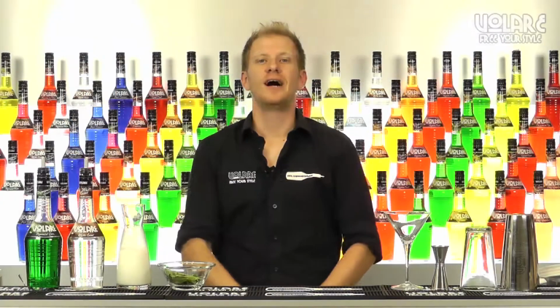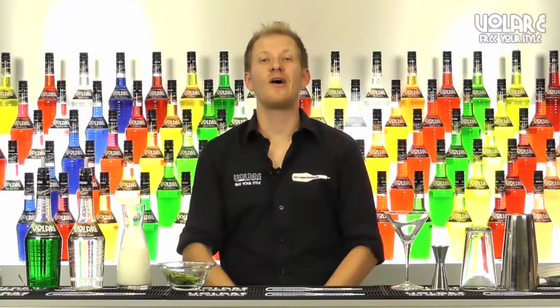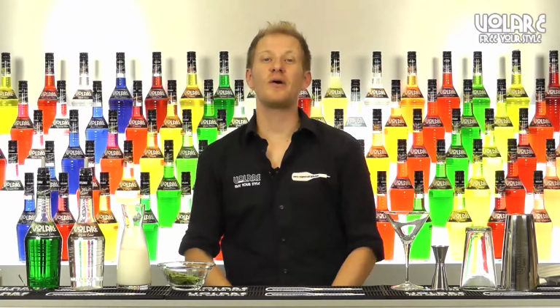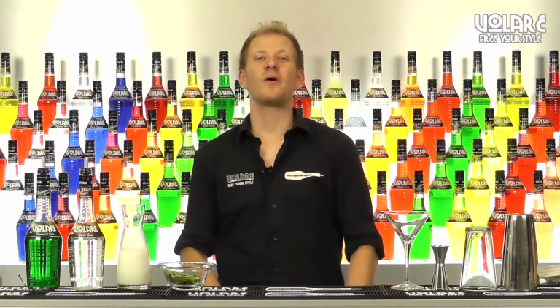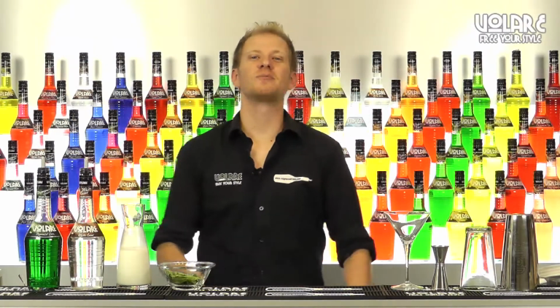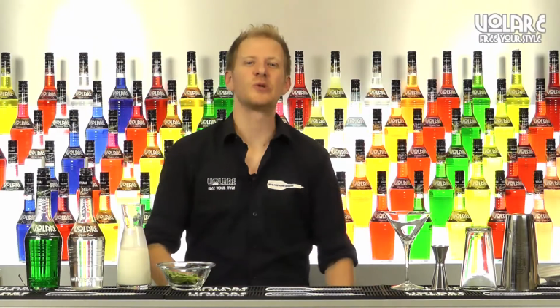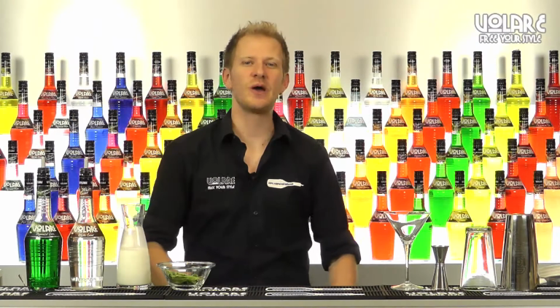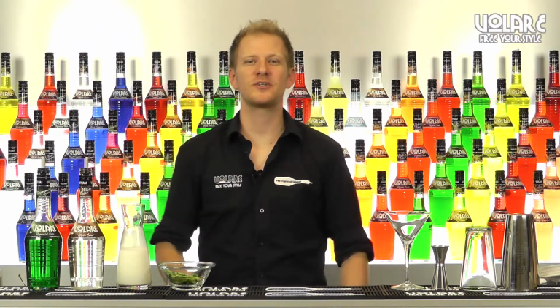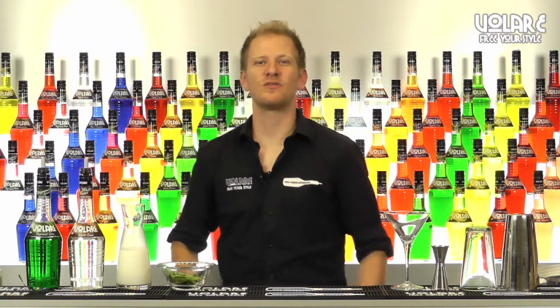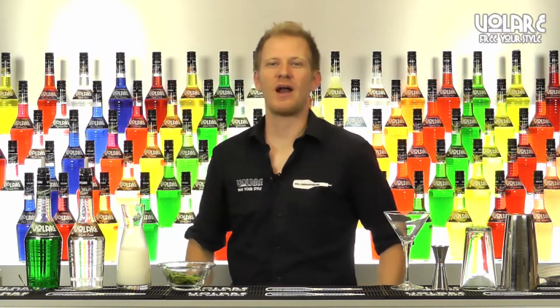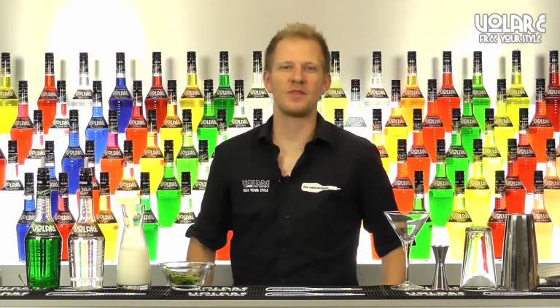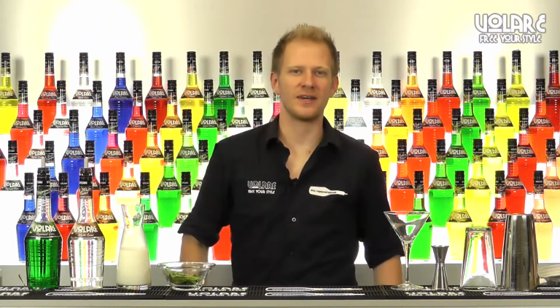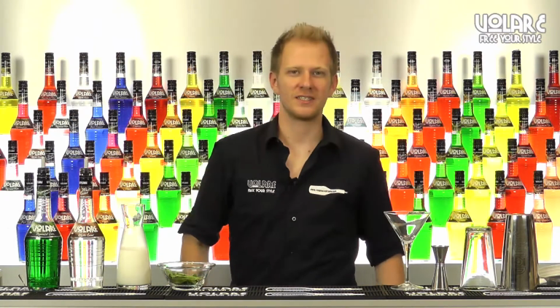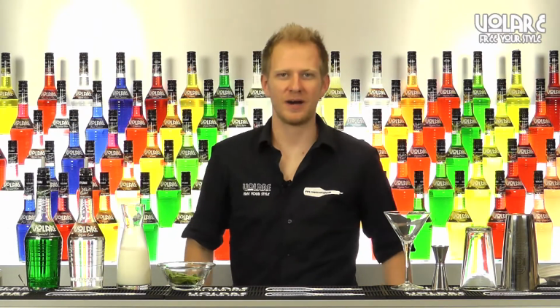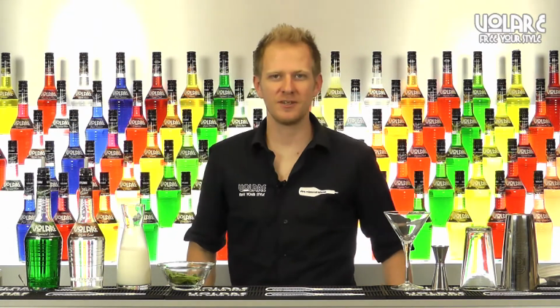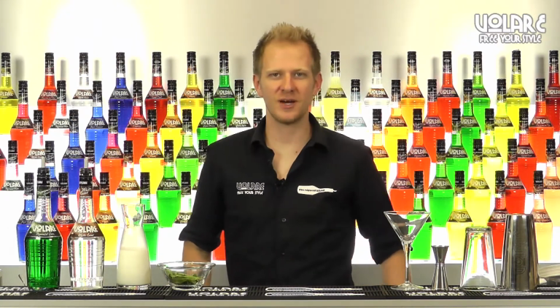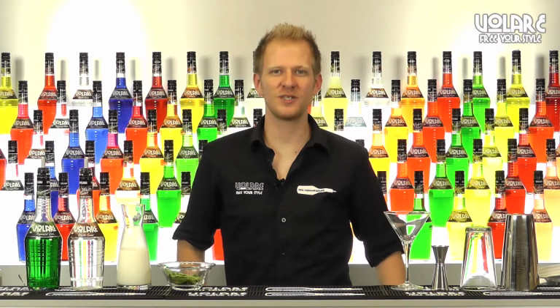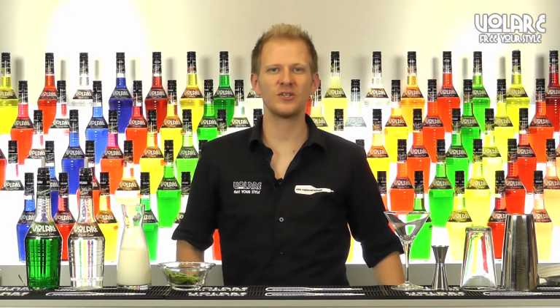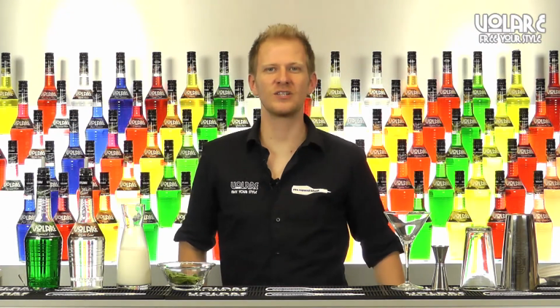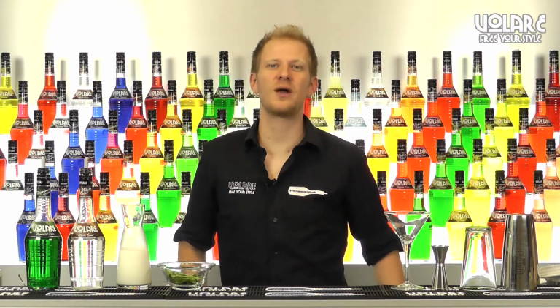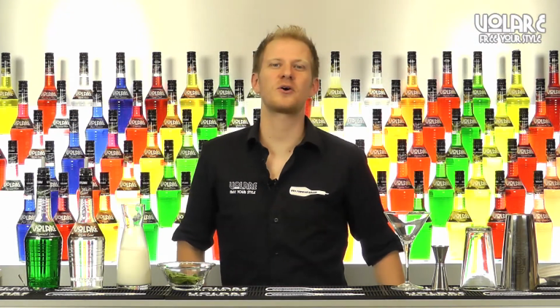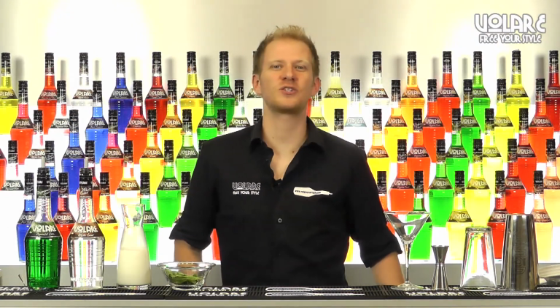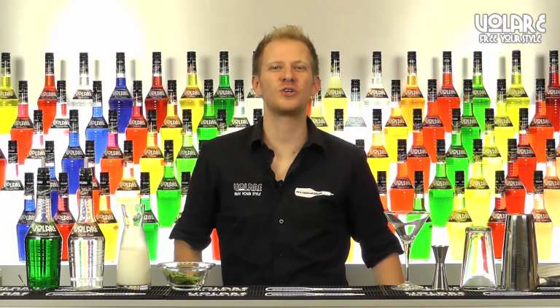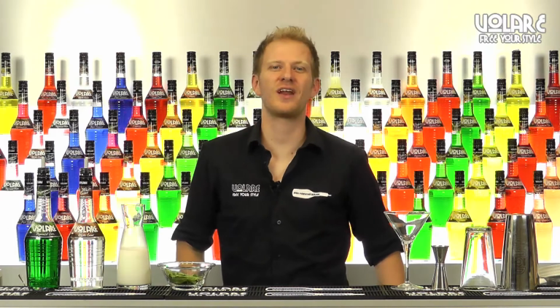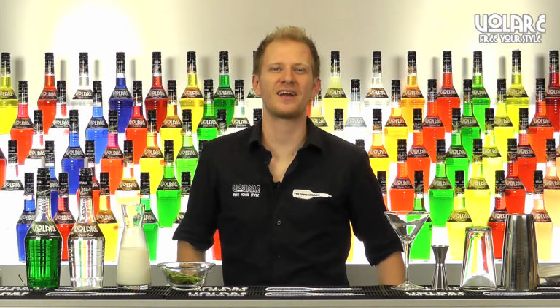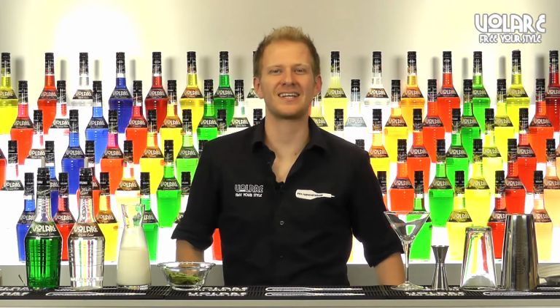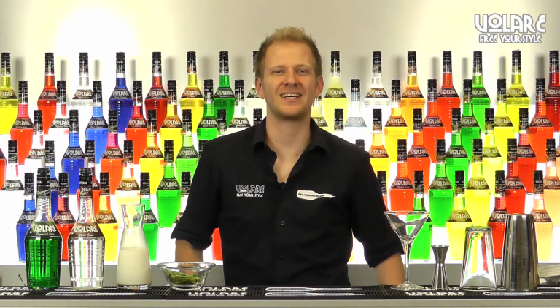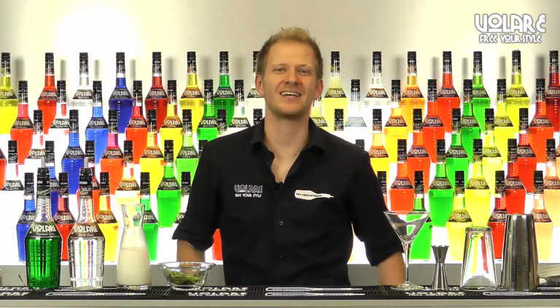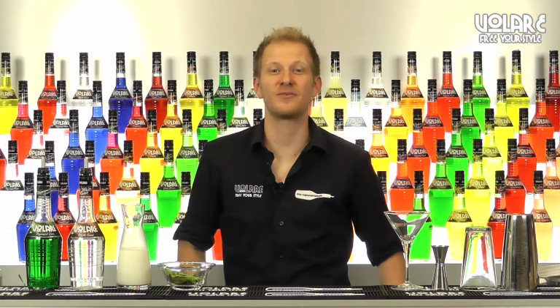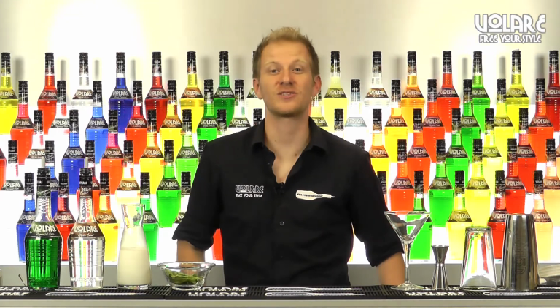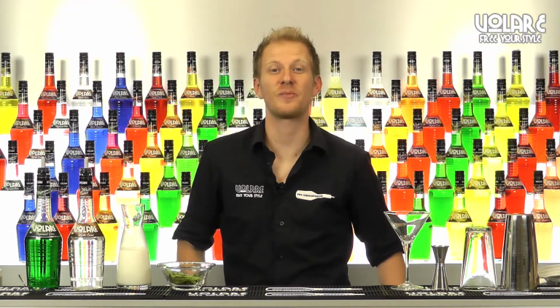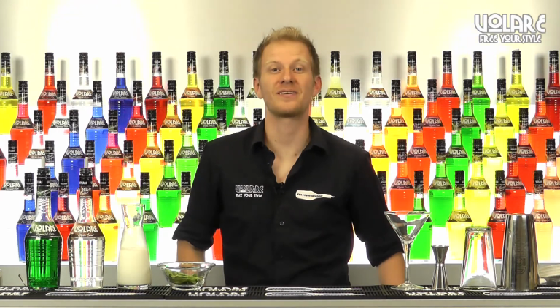Hello everyone and welcome to a new episode of Volare in the Mix. My name is Gianluigi Bosco and today I'm going to show you another classic, the Grasshopper.